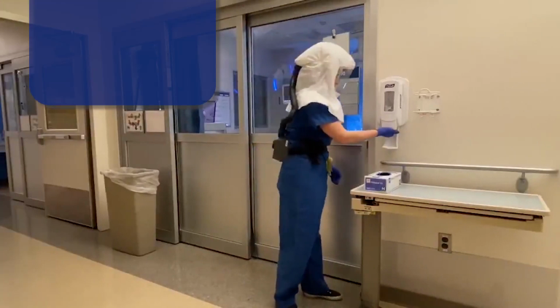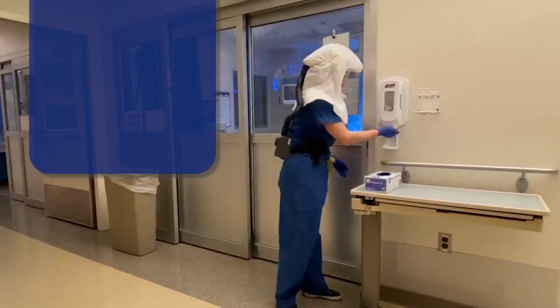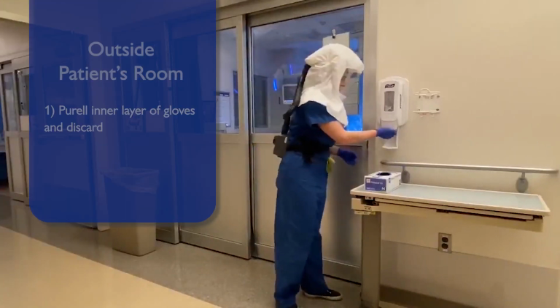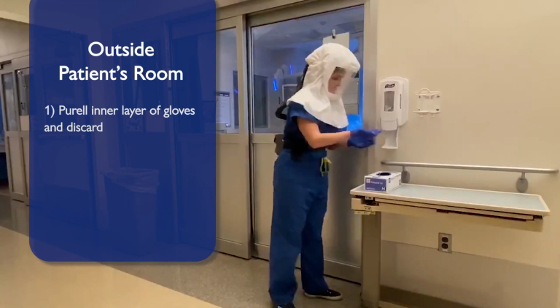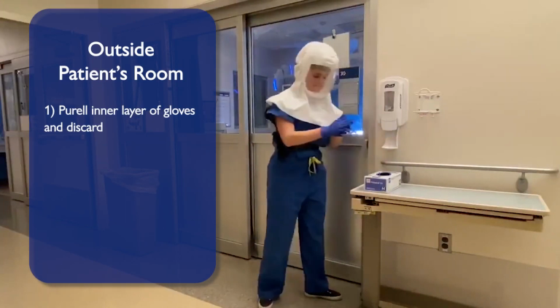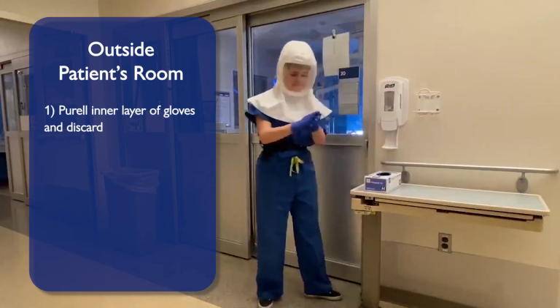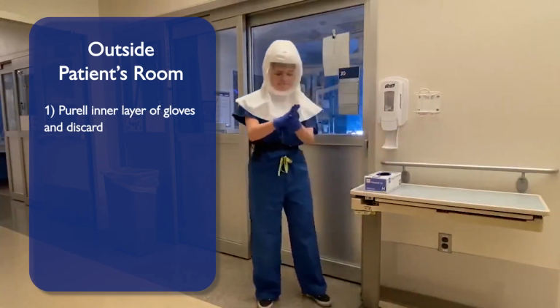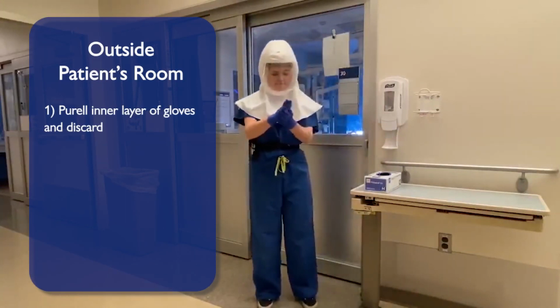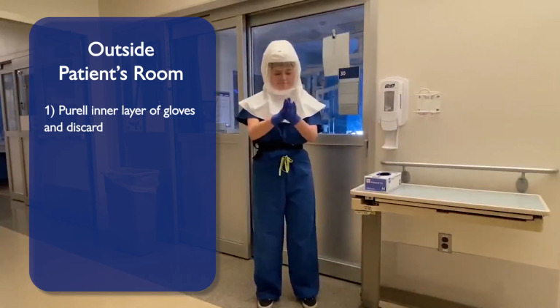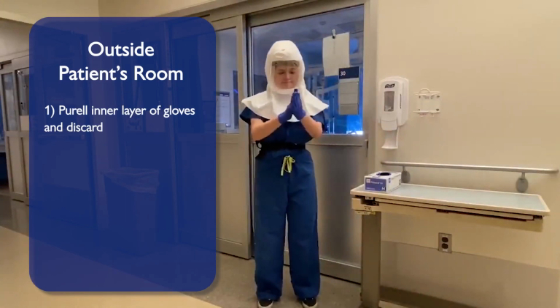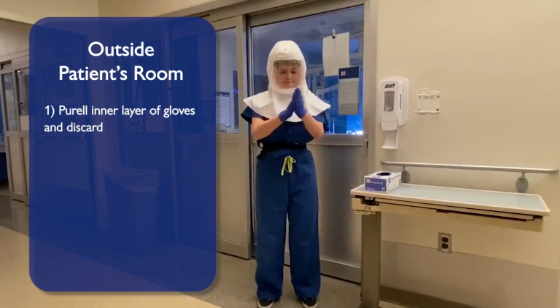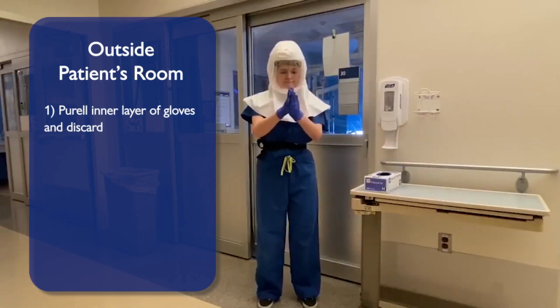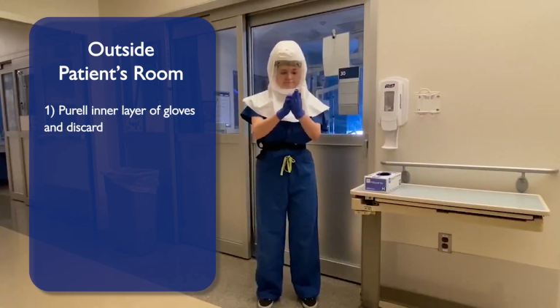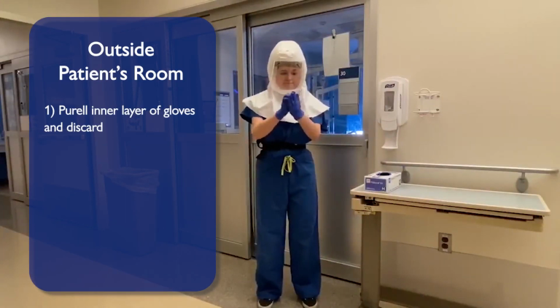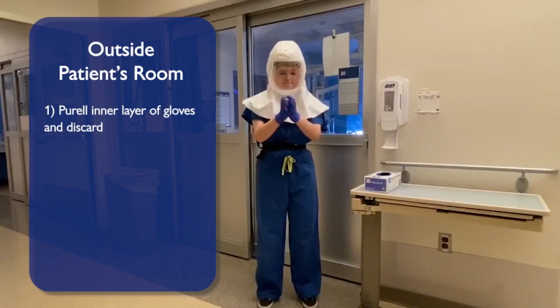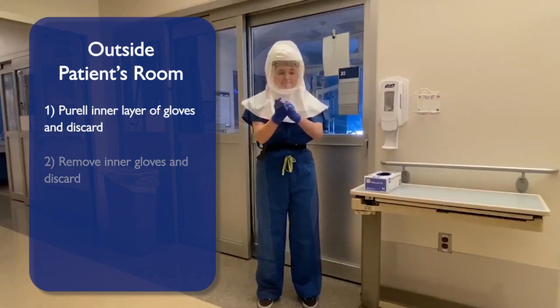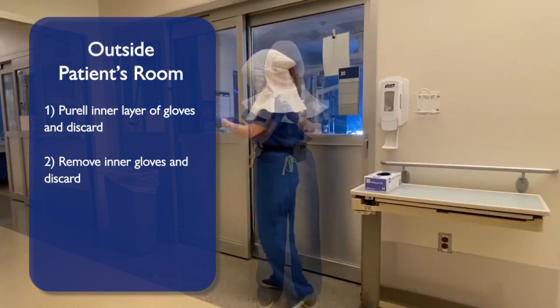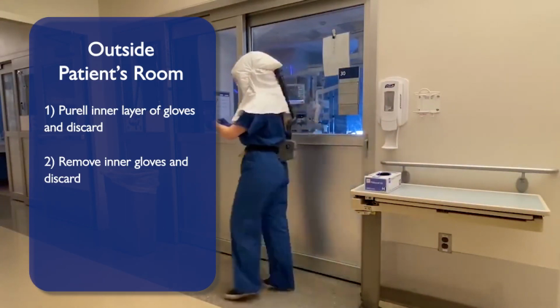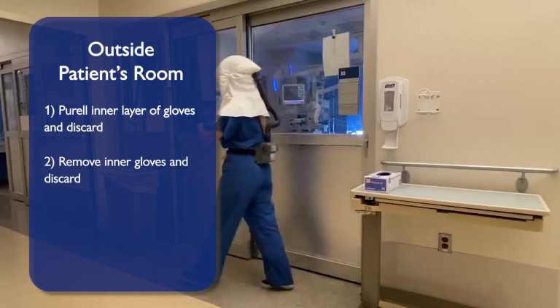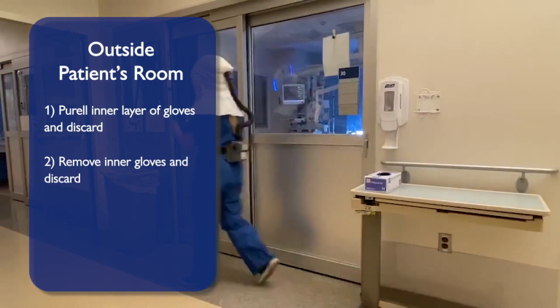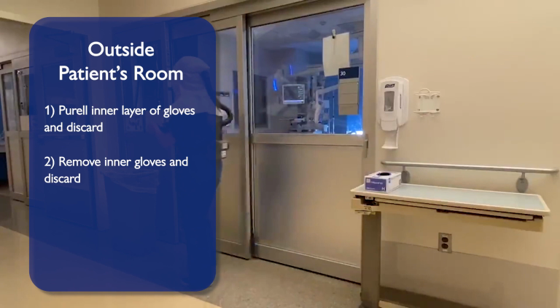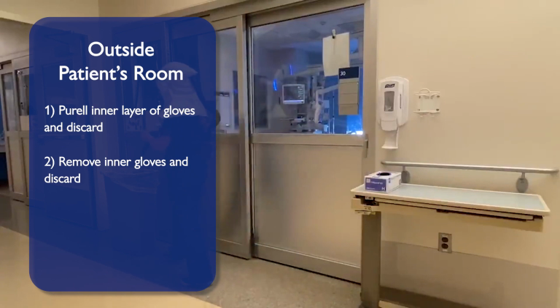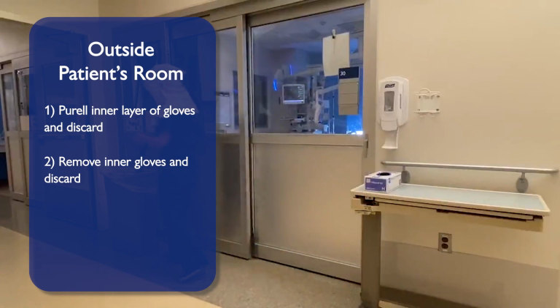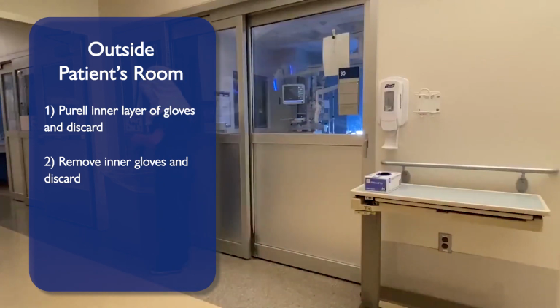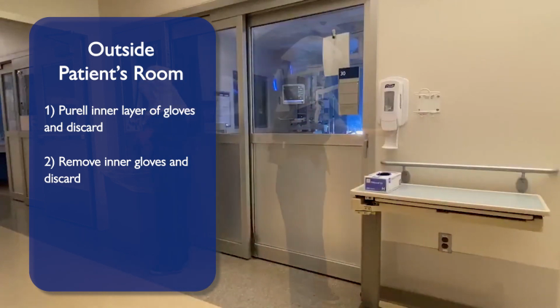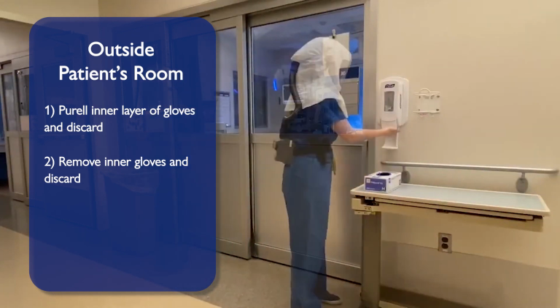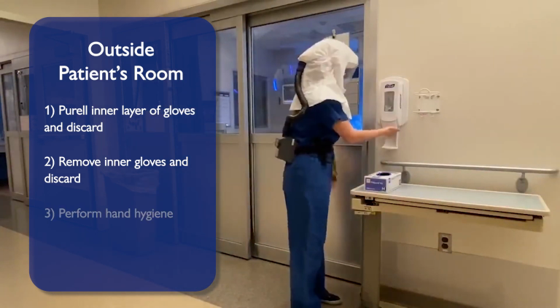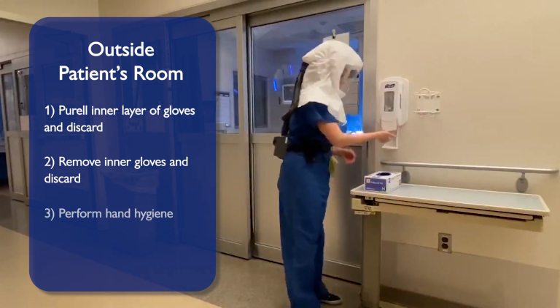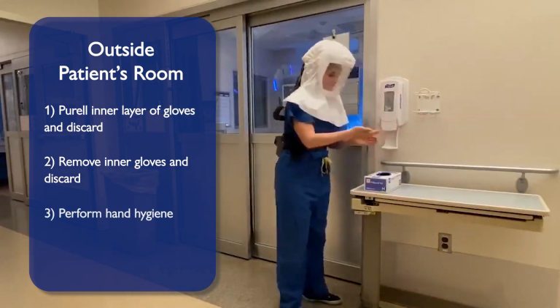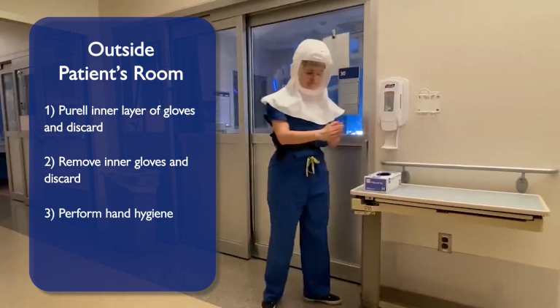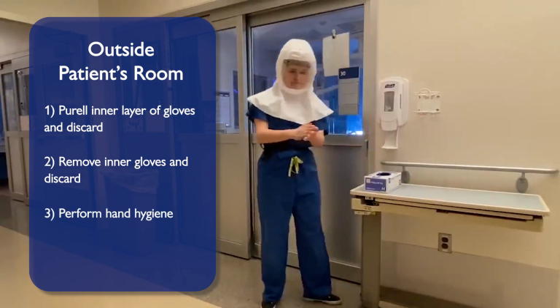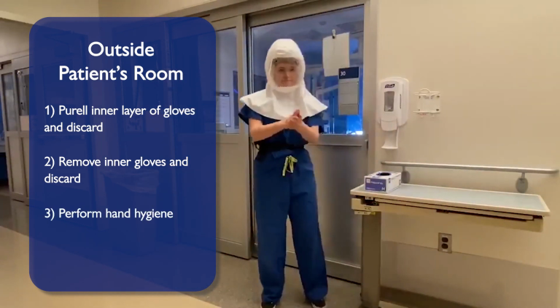Outside the patient's room, Porel your inner layer of gloves. Remove your inner gloves and discard. Perform hand hygiene.